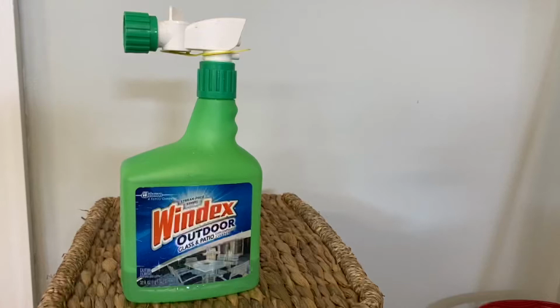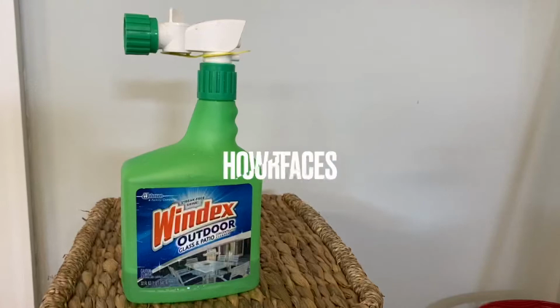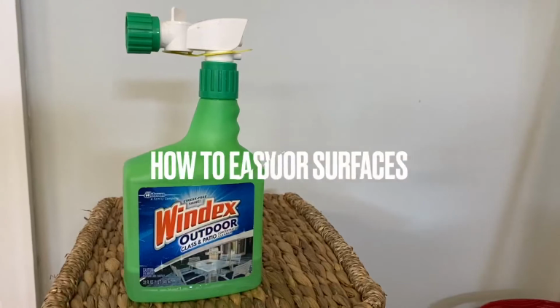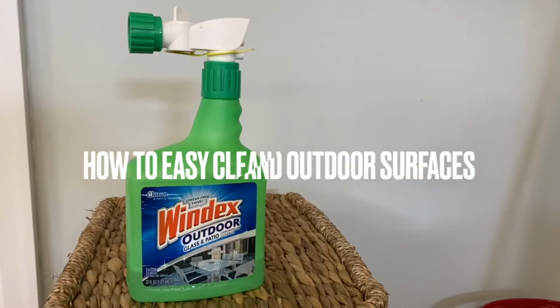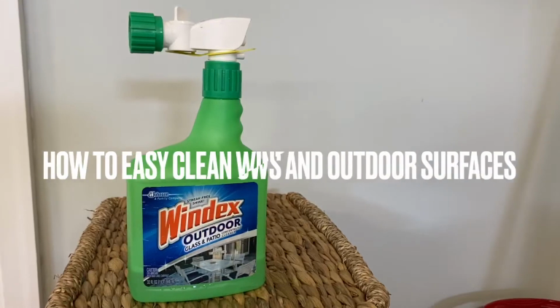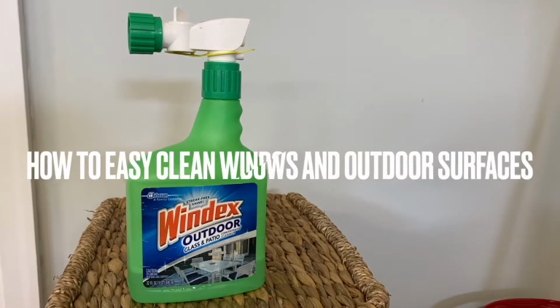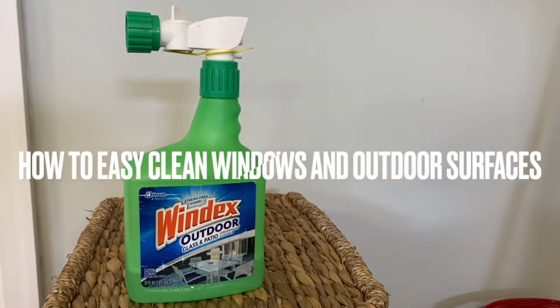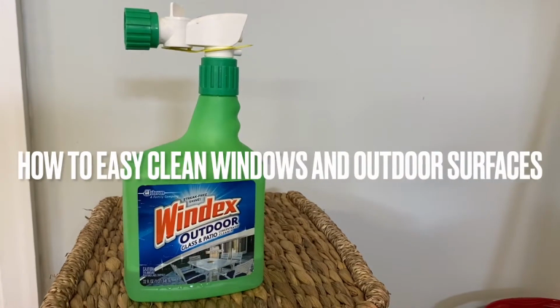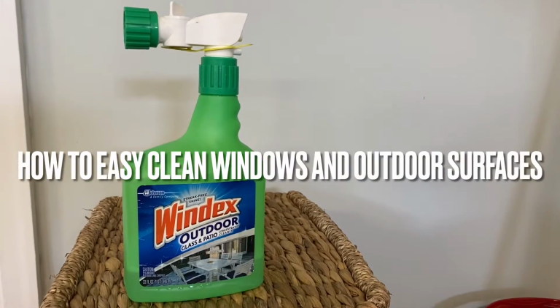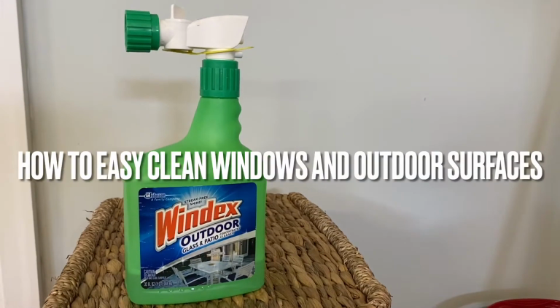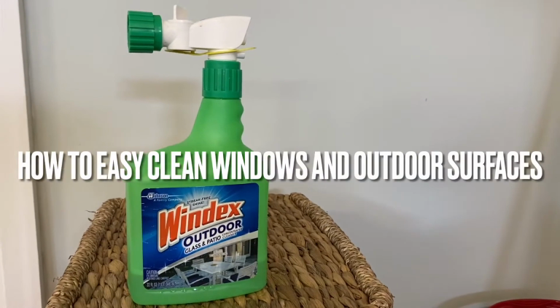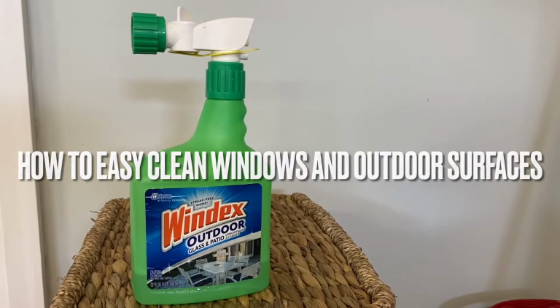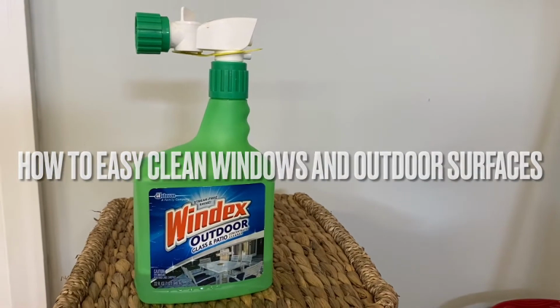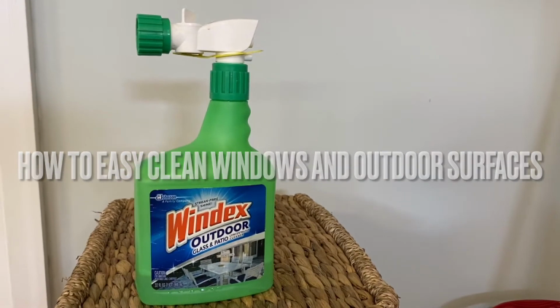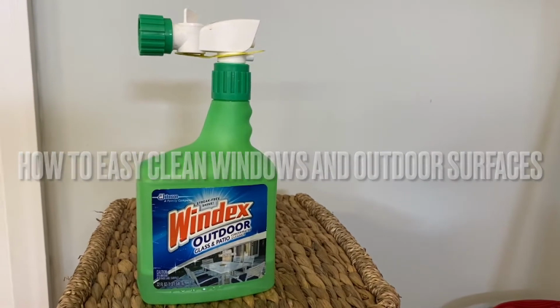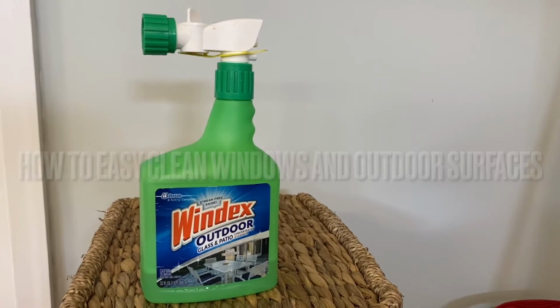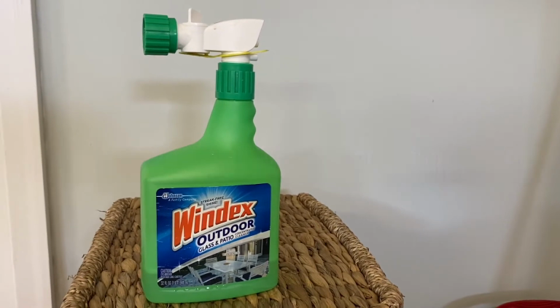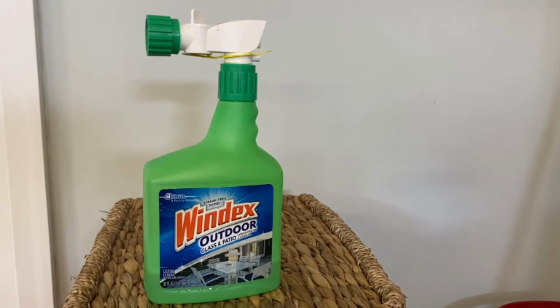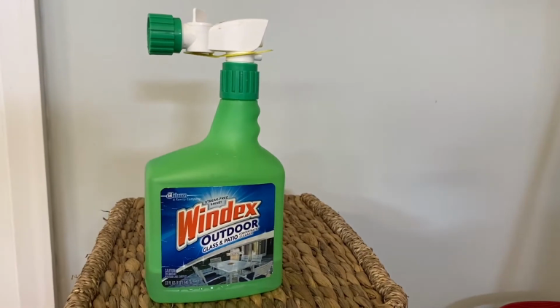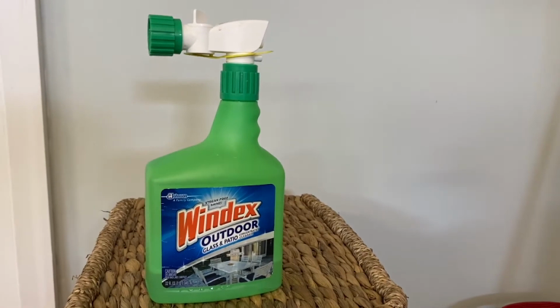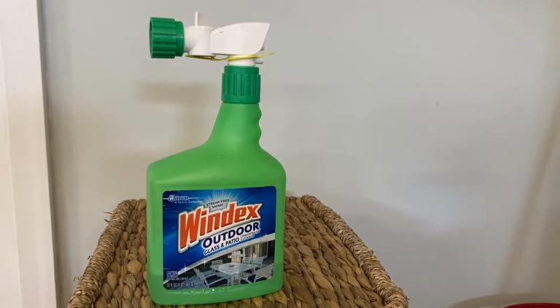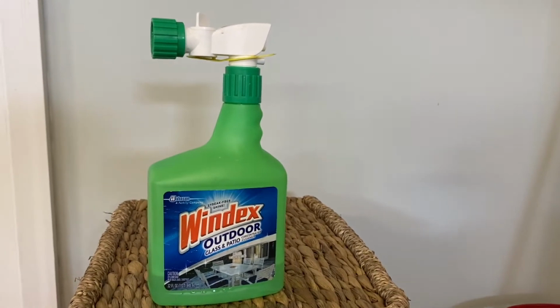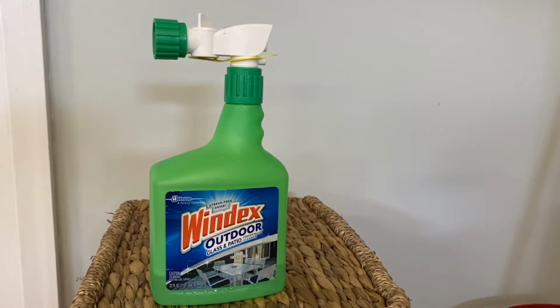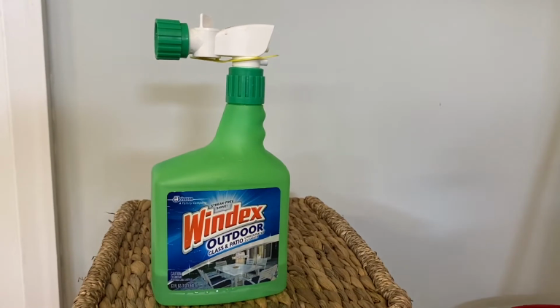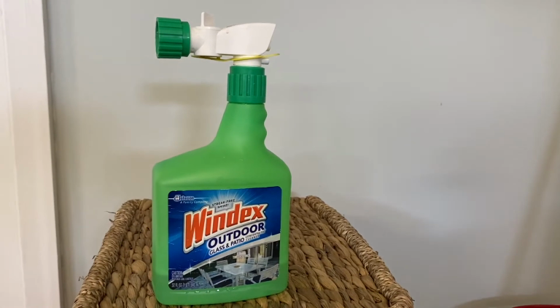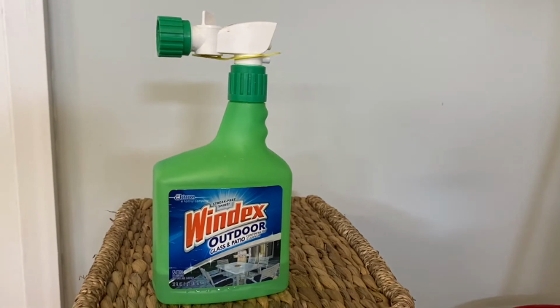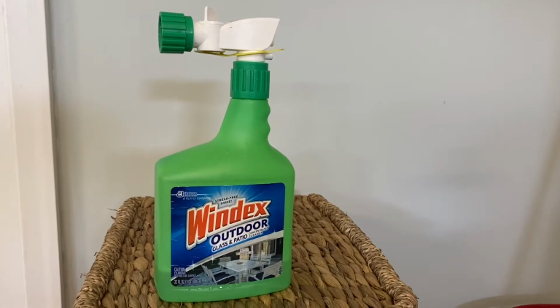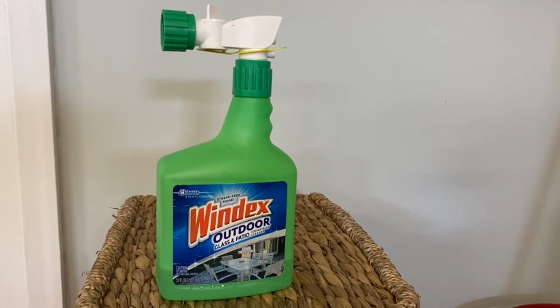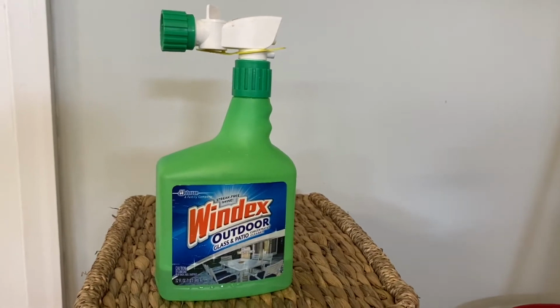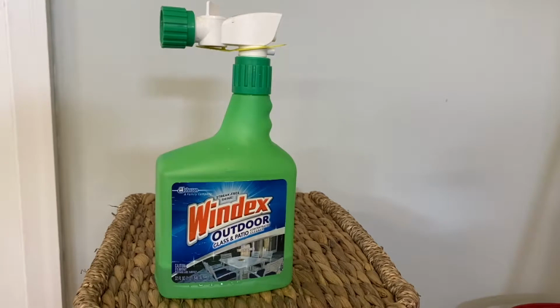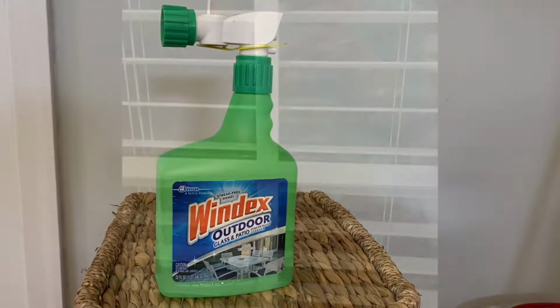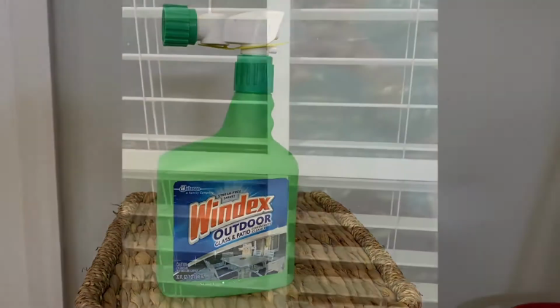Hey guys, I'm here to talk about this Windex product. I was gonna pull out my pressure washer and decided to try this instead.